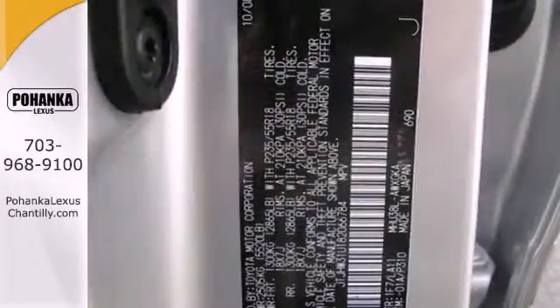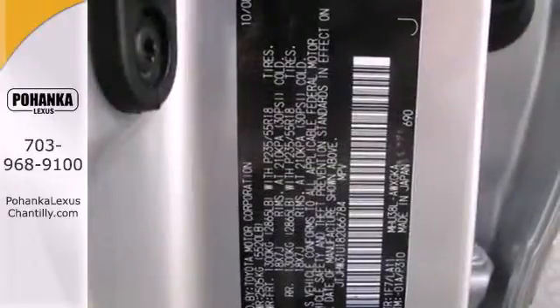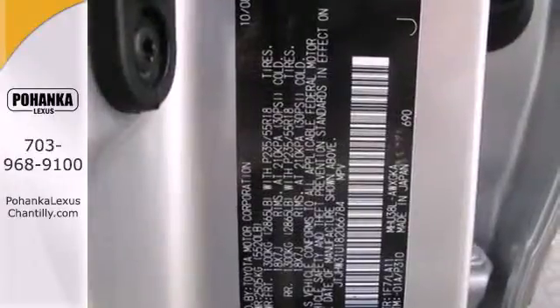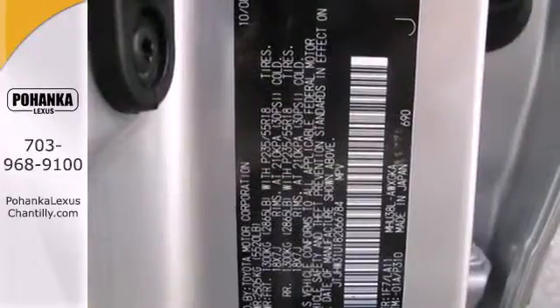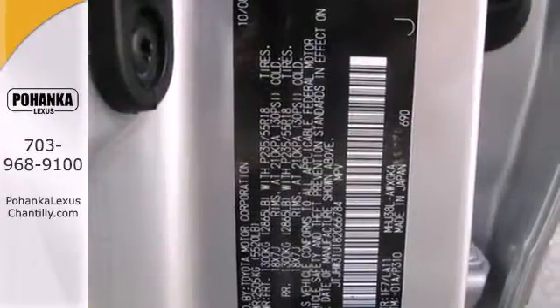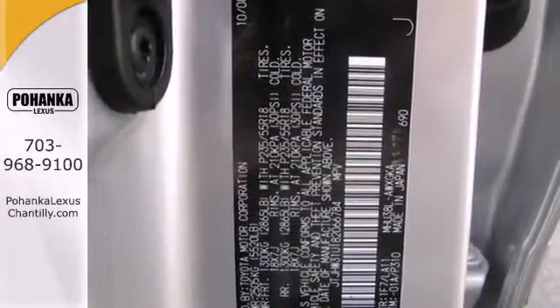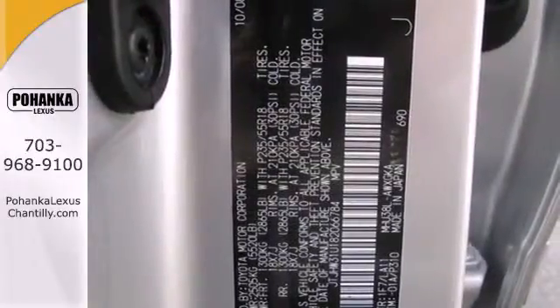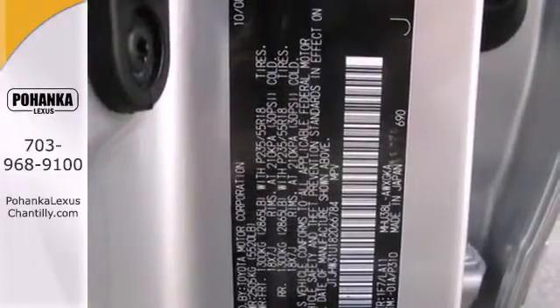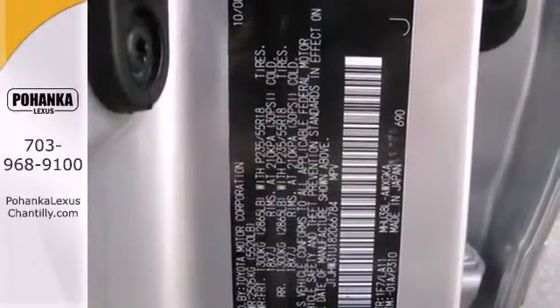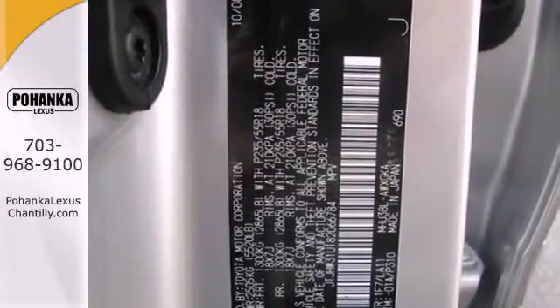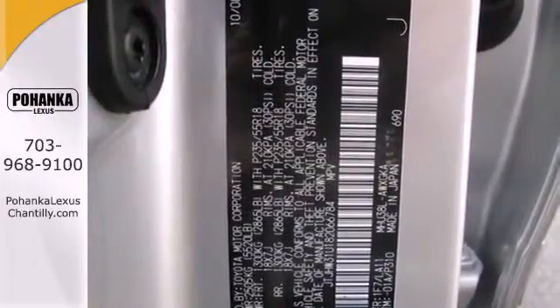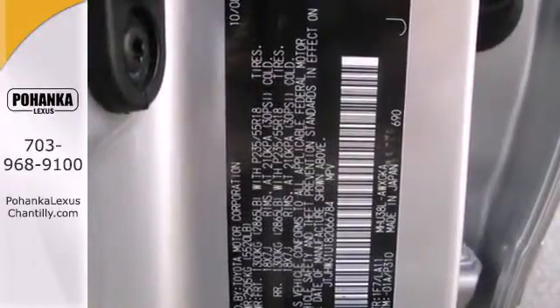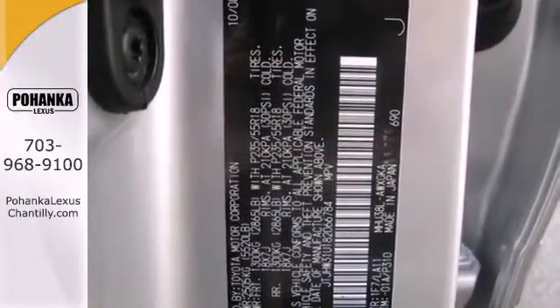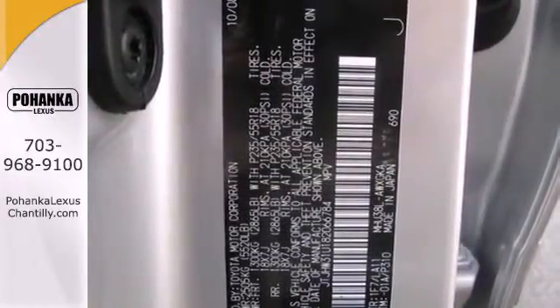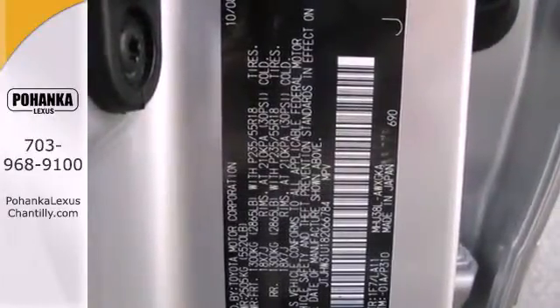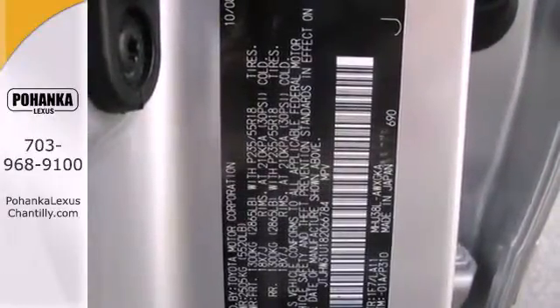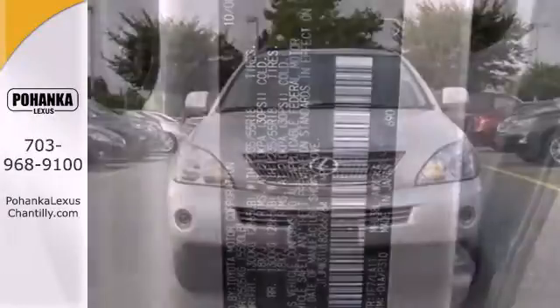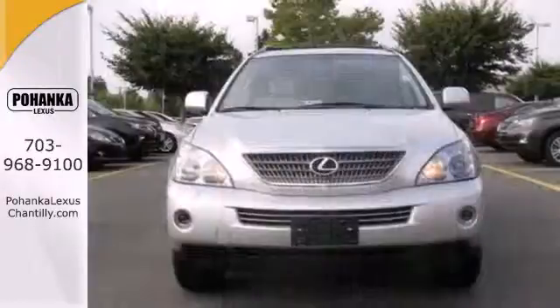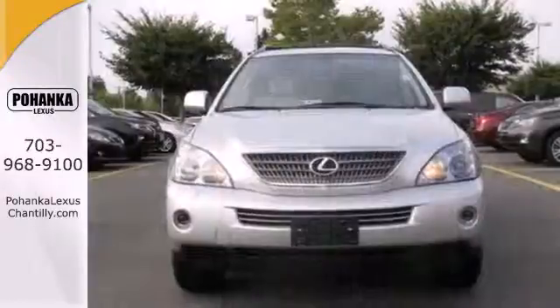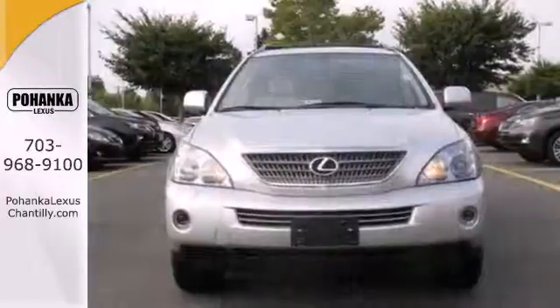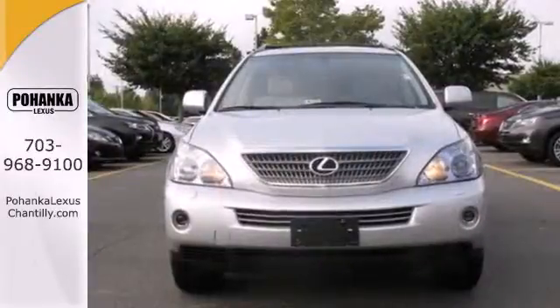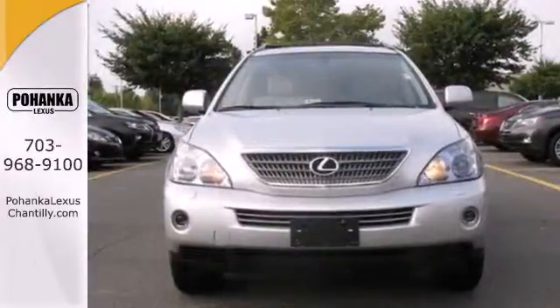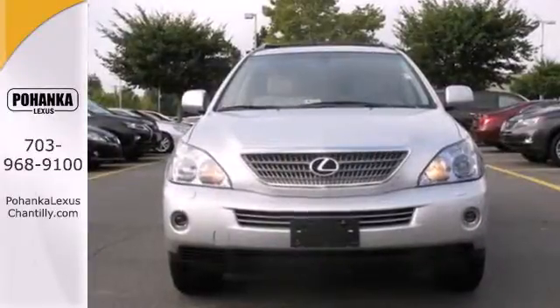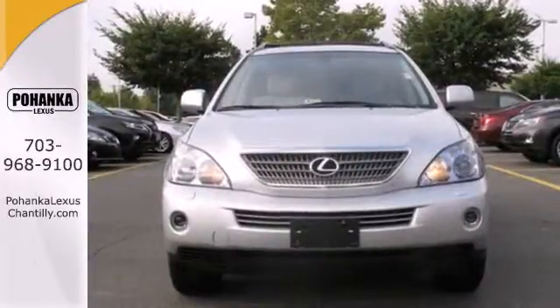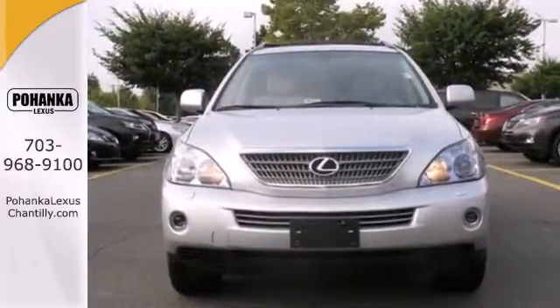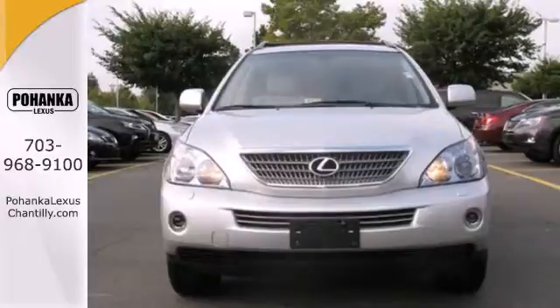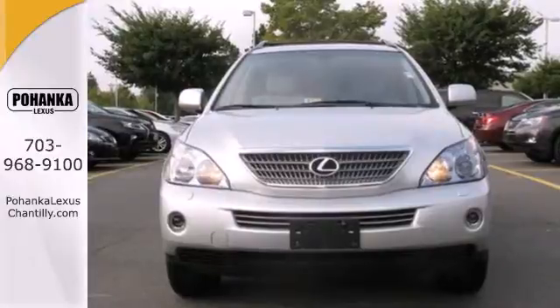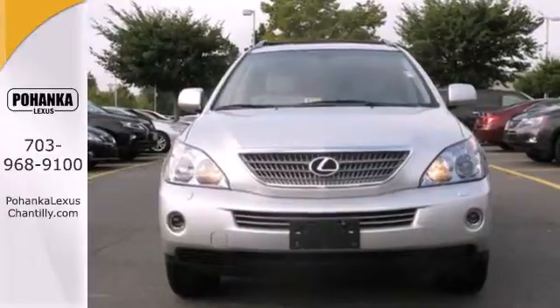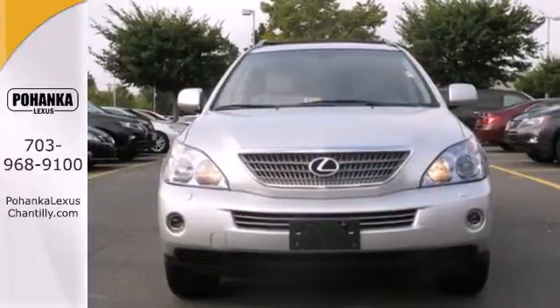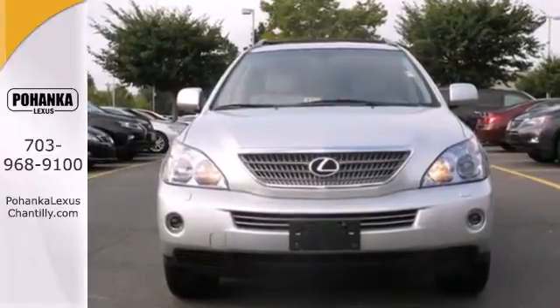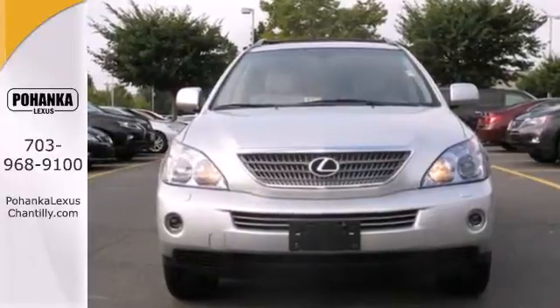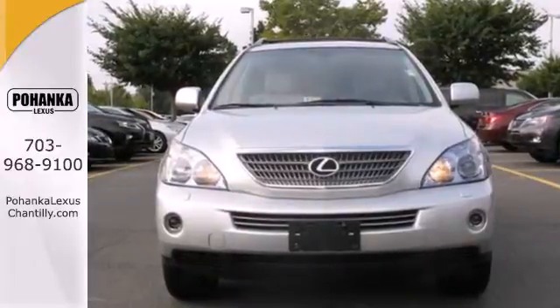The stunning Lexus 400H Hybrid is so environmentally efficient that even Al Gore would be impressed.